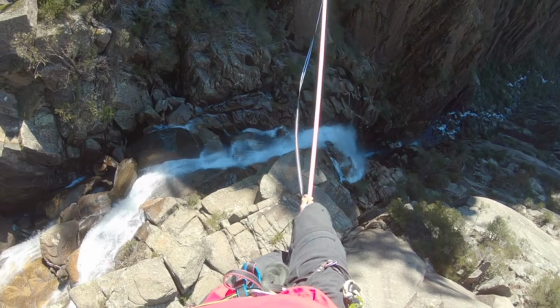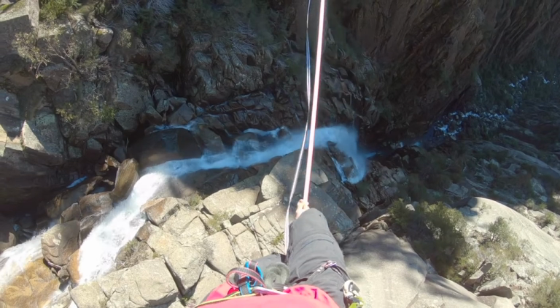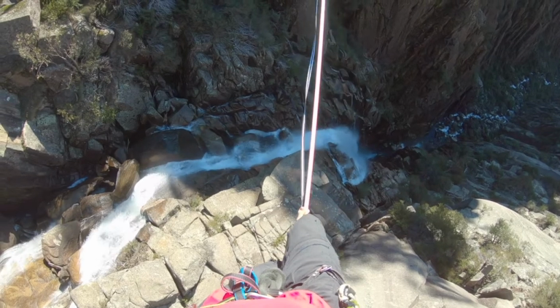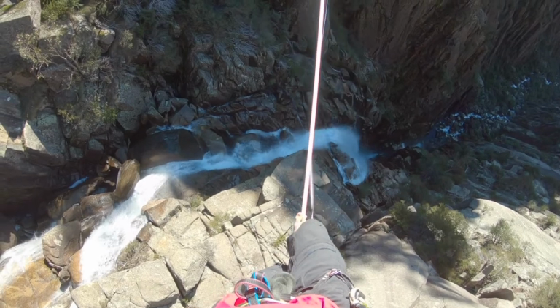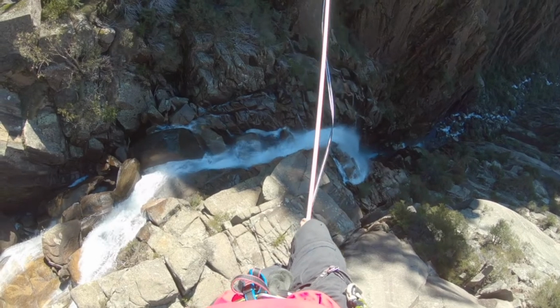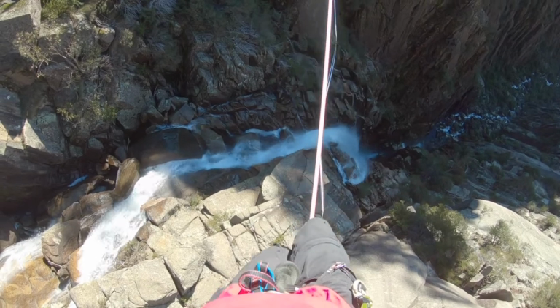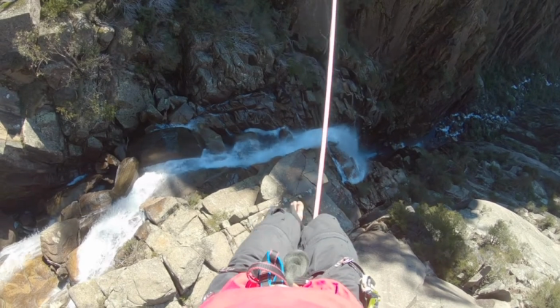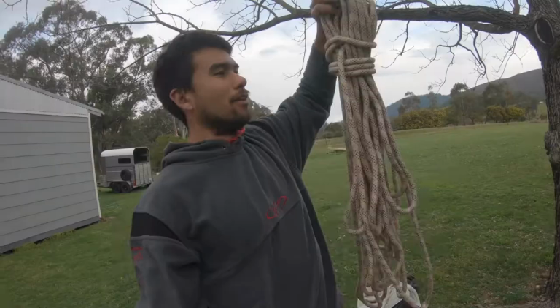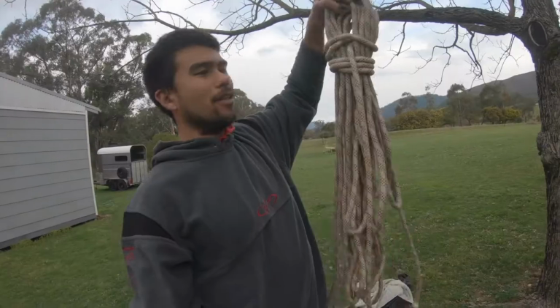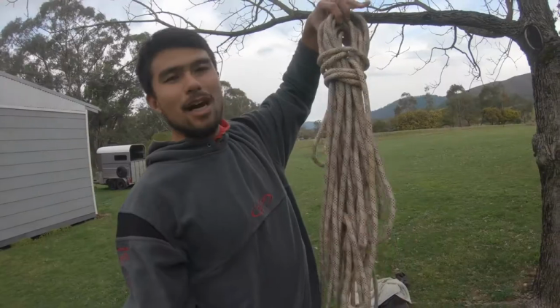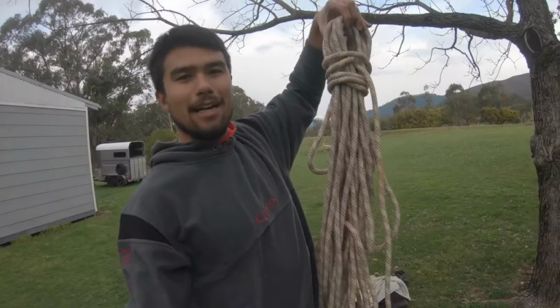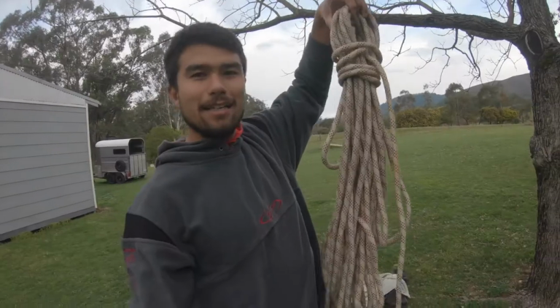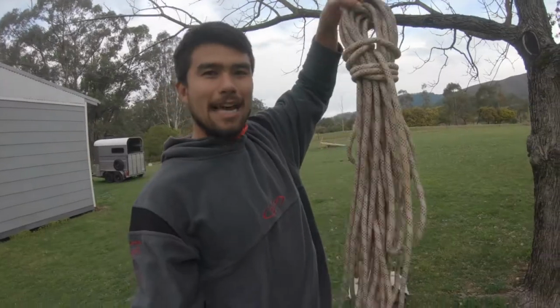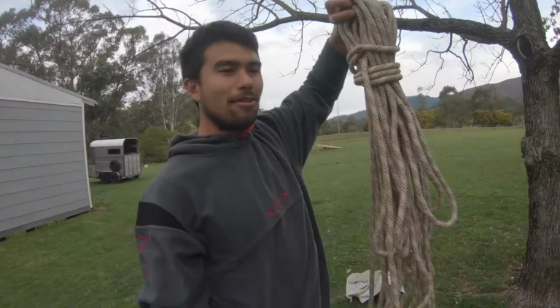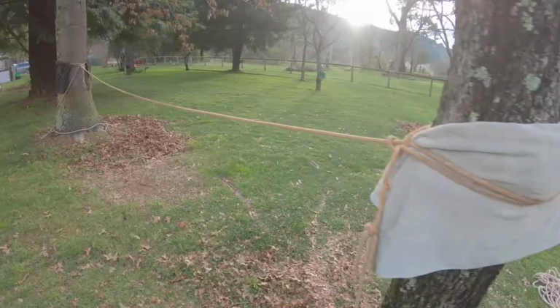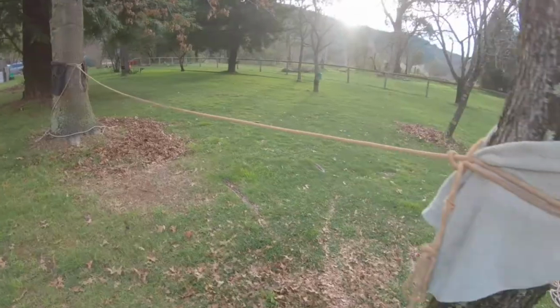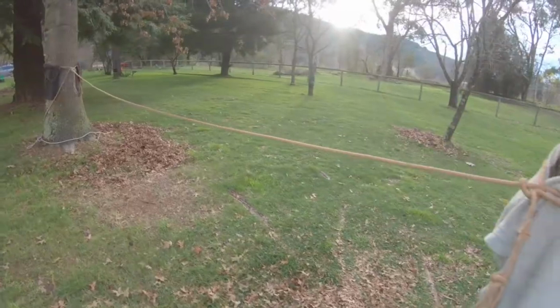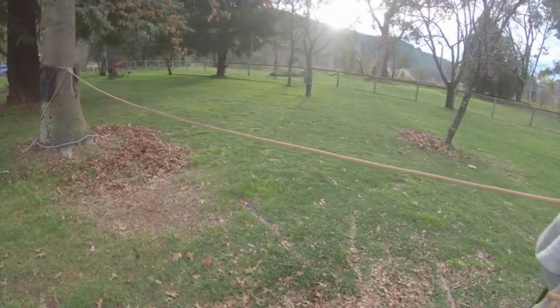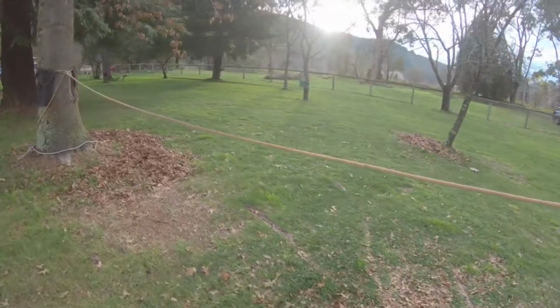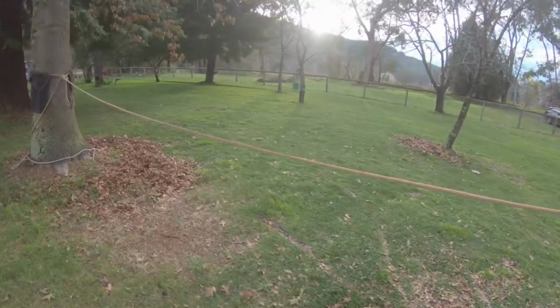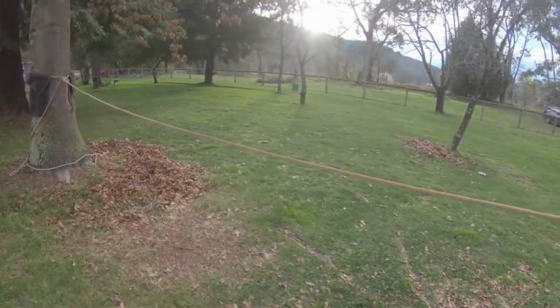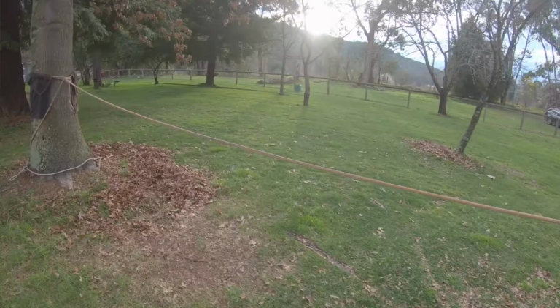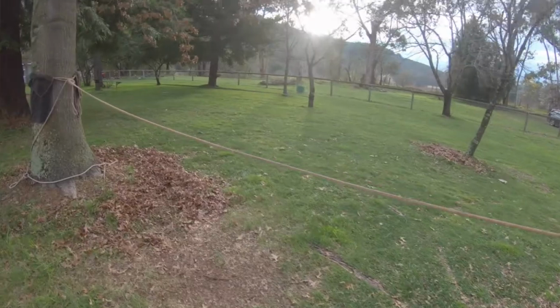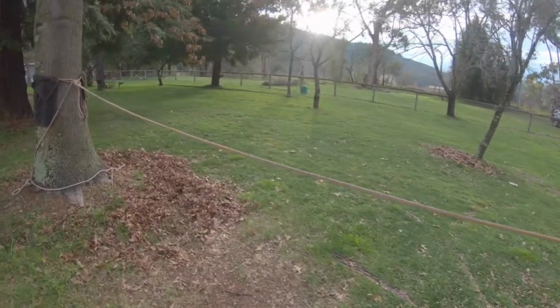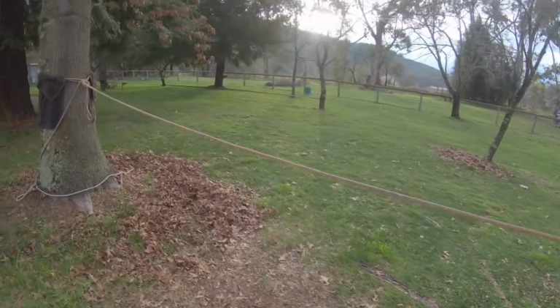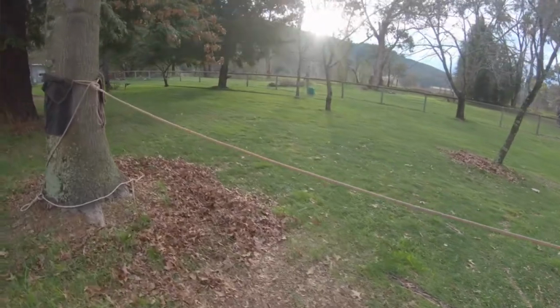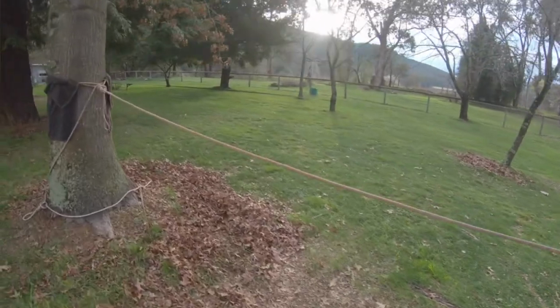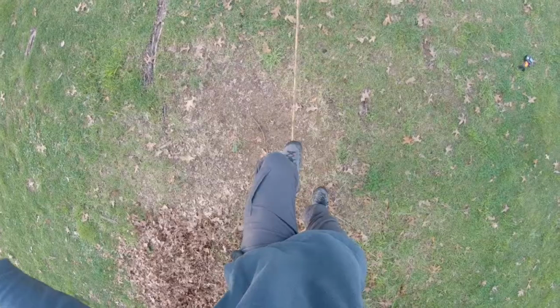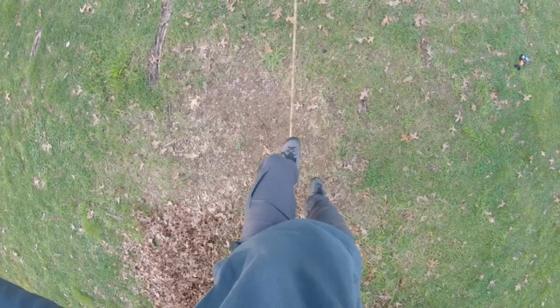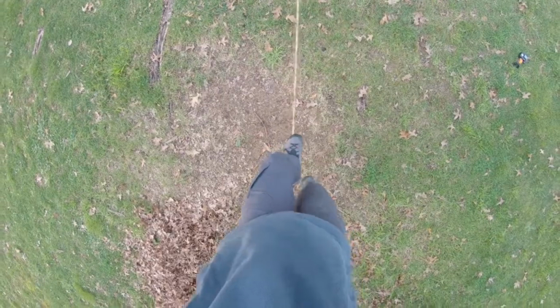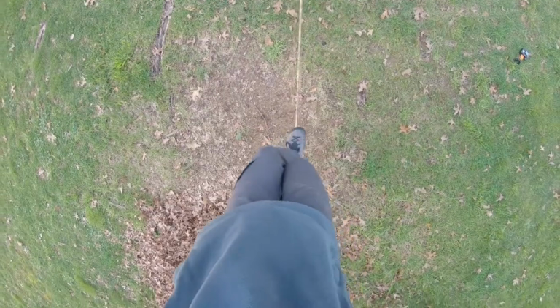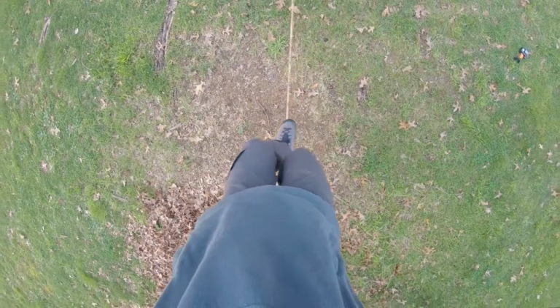I've just got a bit of old retired static rope that I'm going to use to tie between two trees and see if I can balance on it.